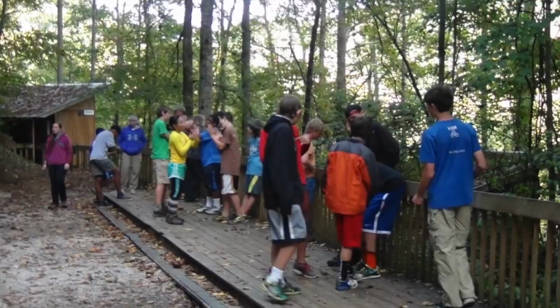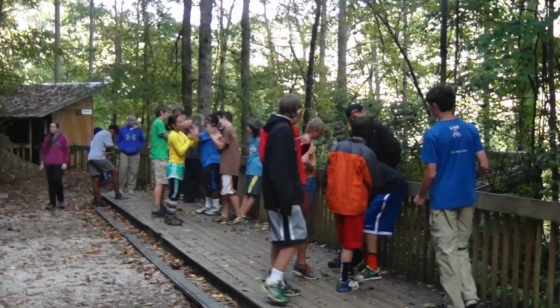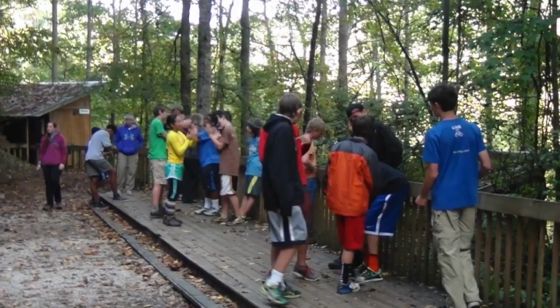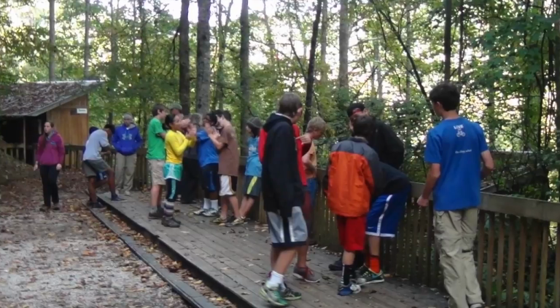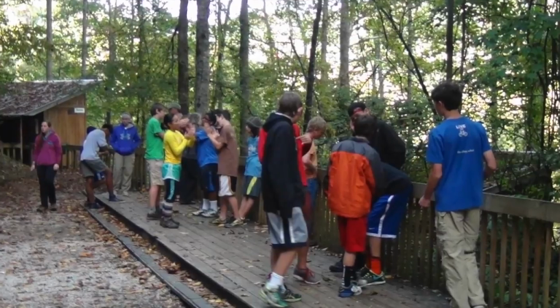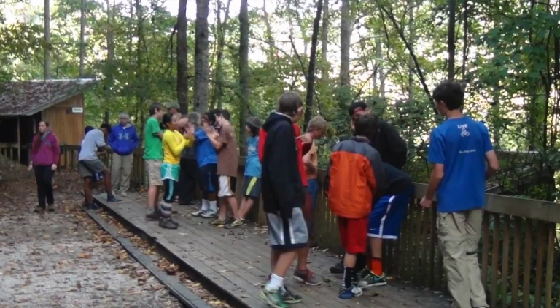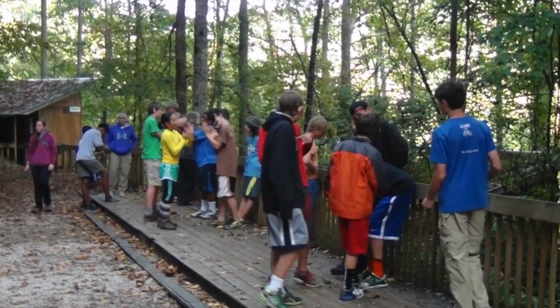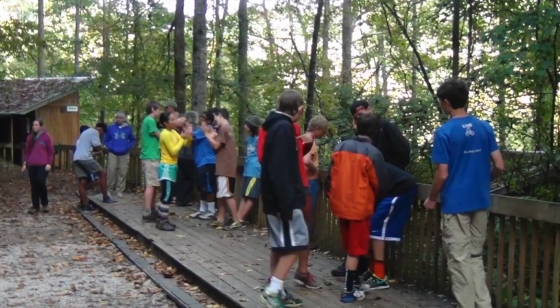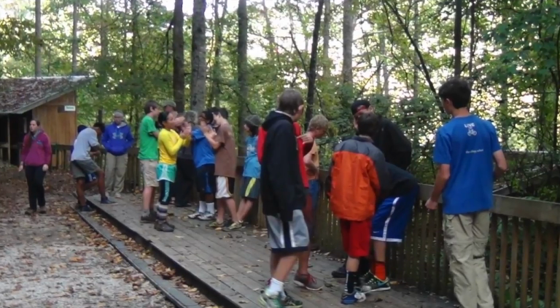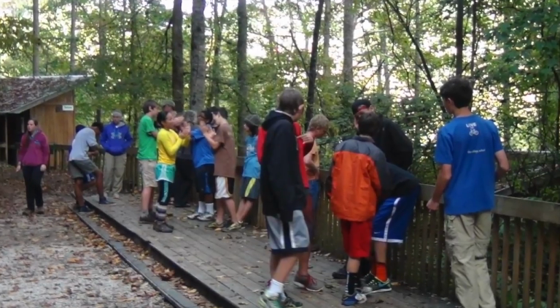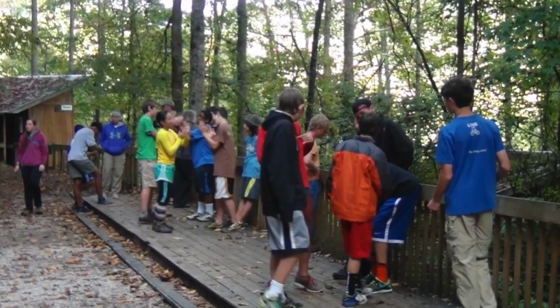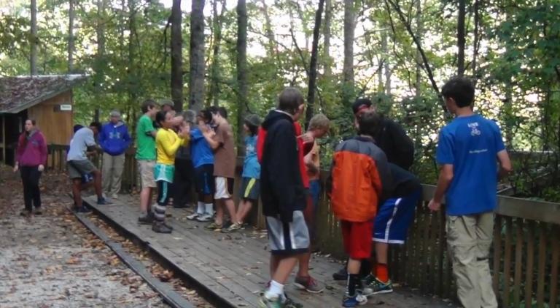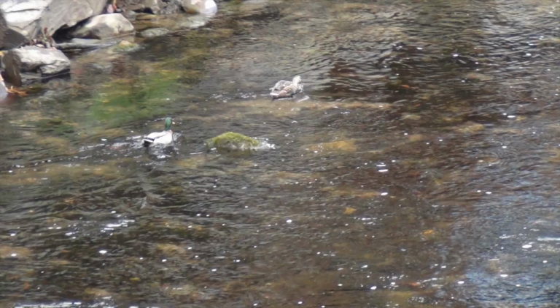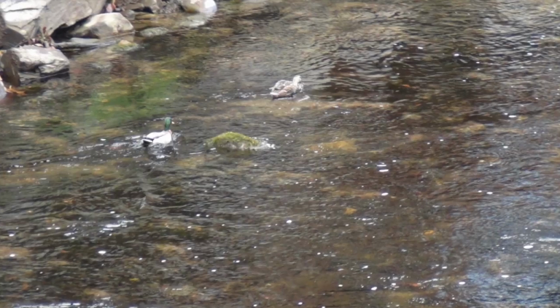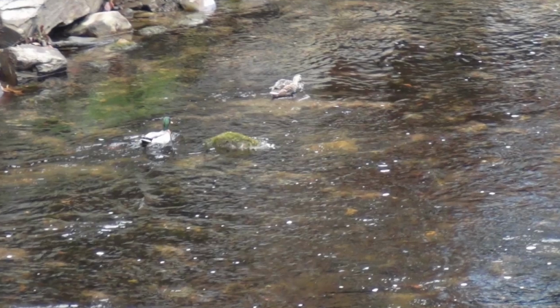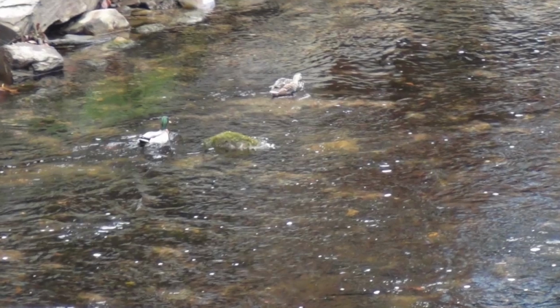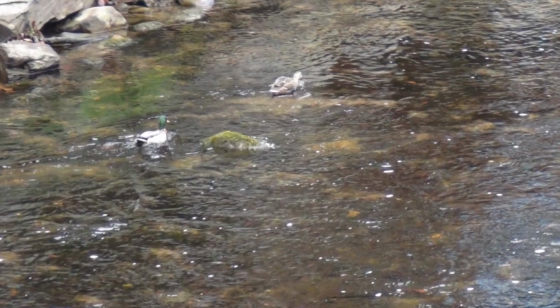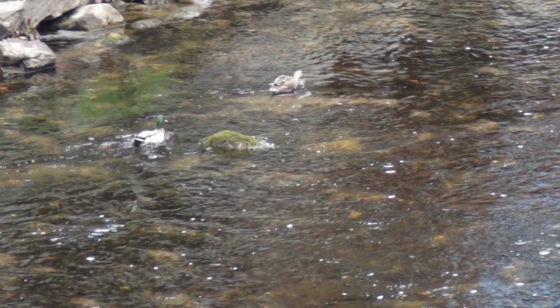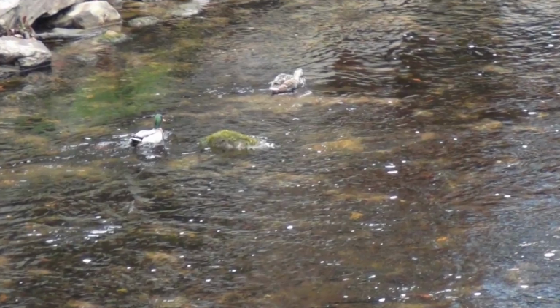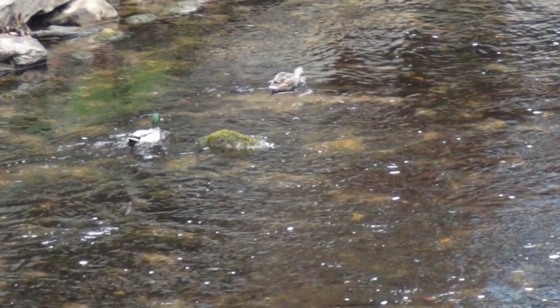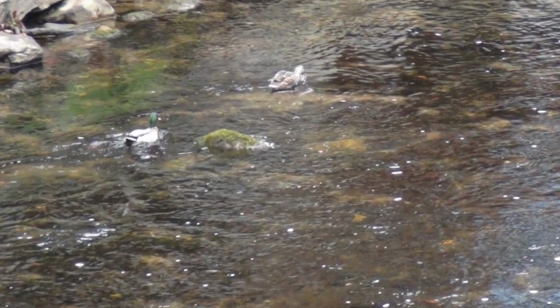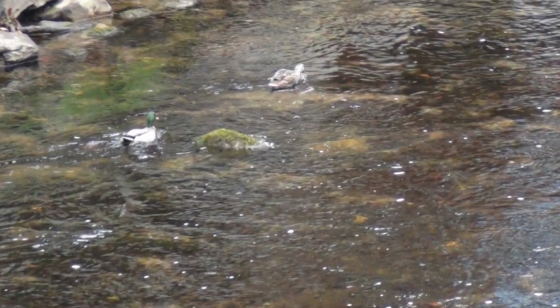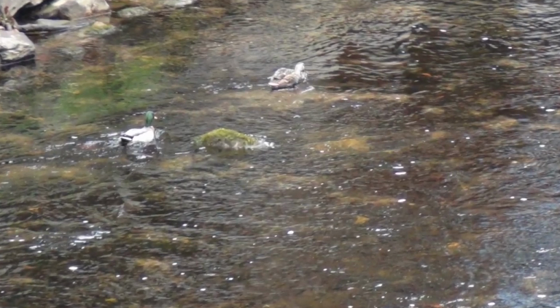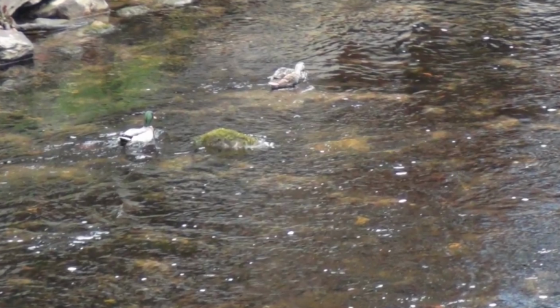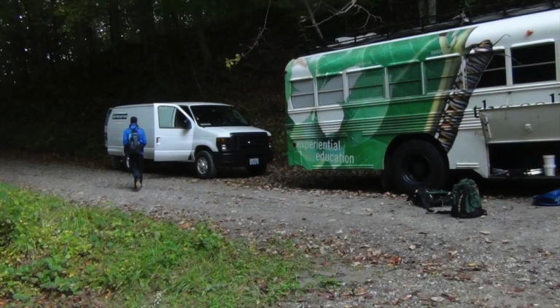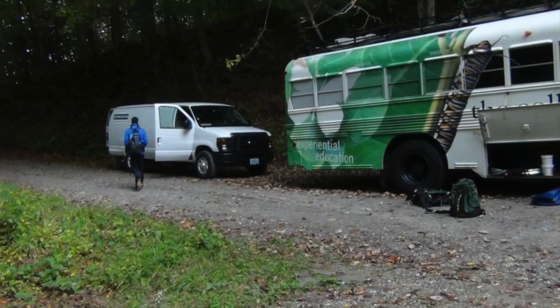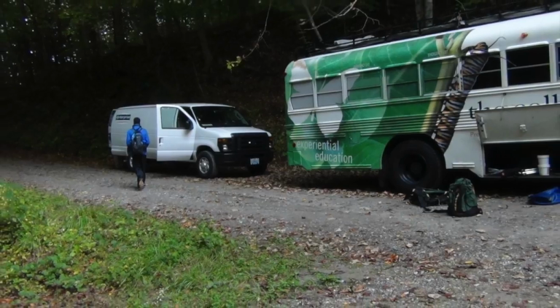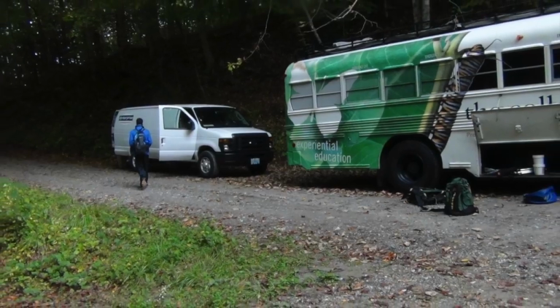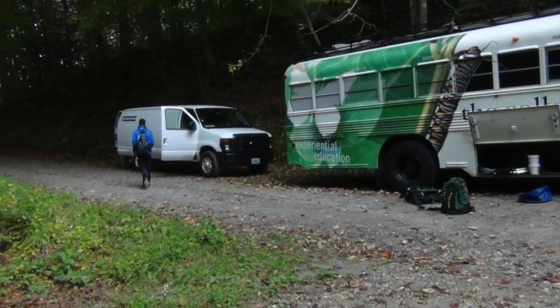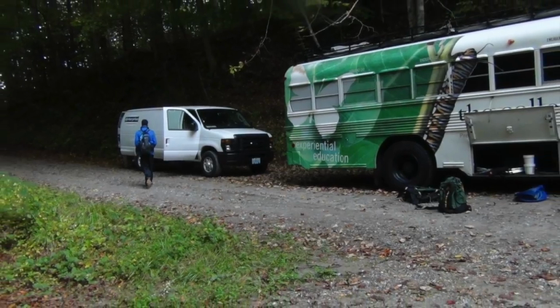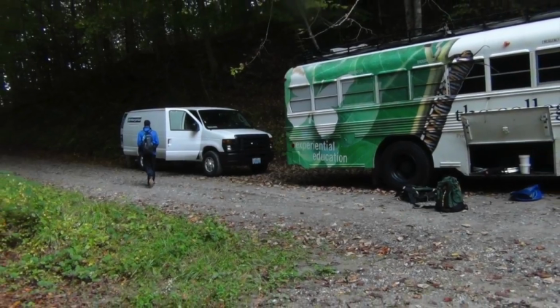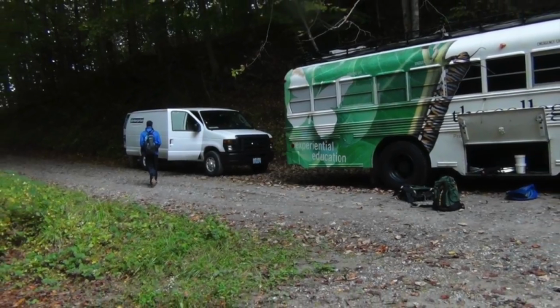The next day we did our site studies in the Smoky Mountains. We did the first one at the base of the mountains.